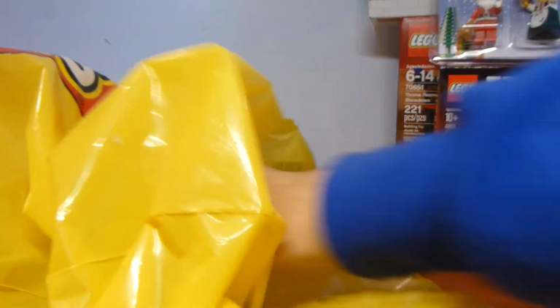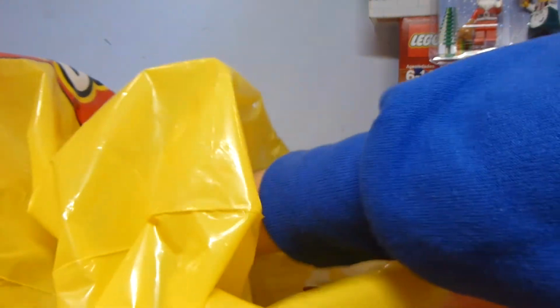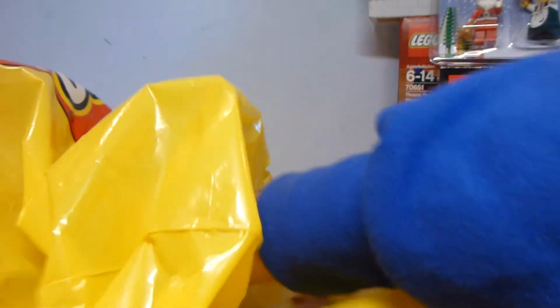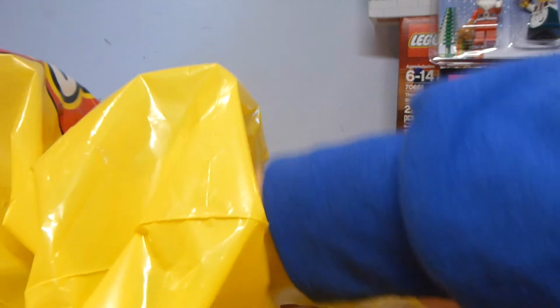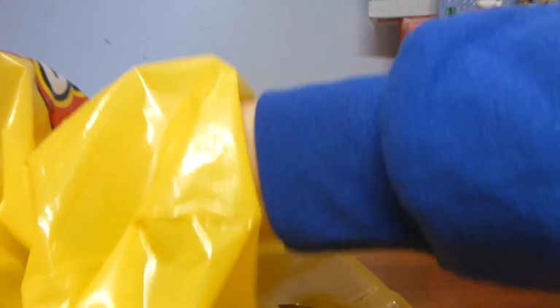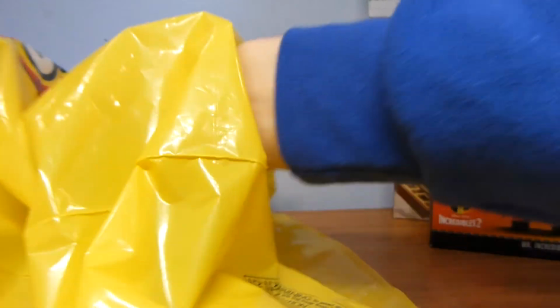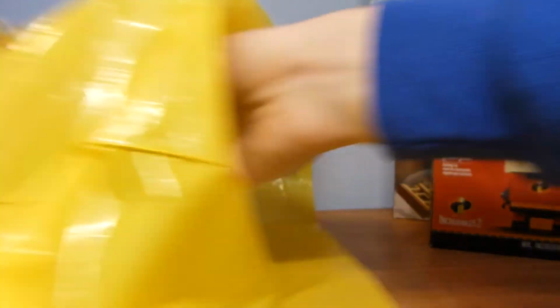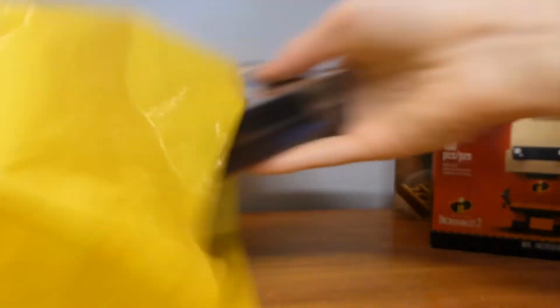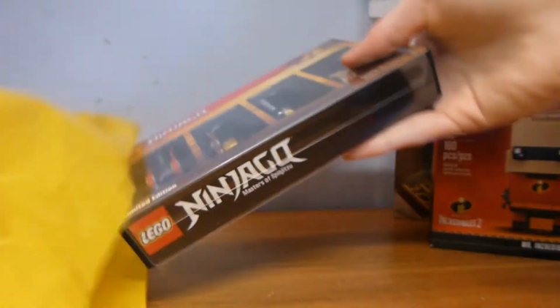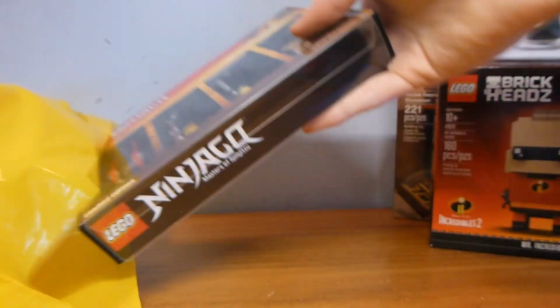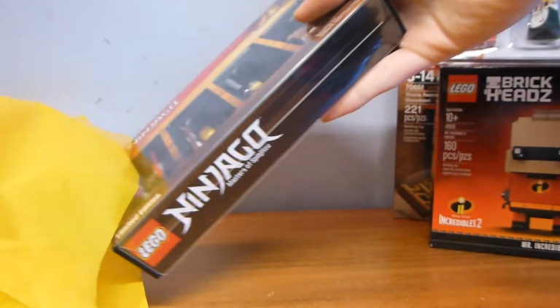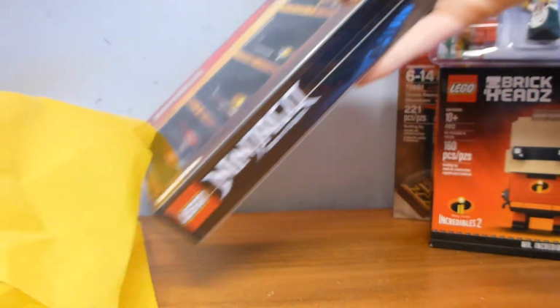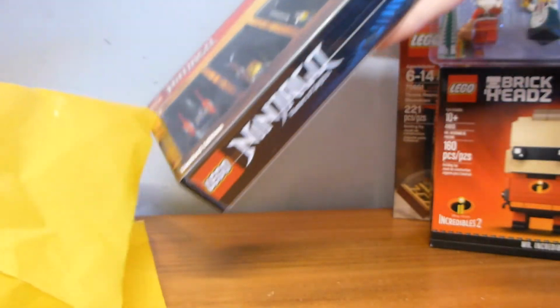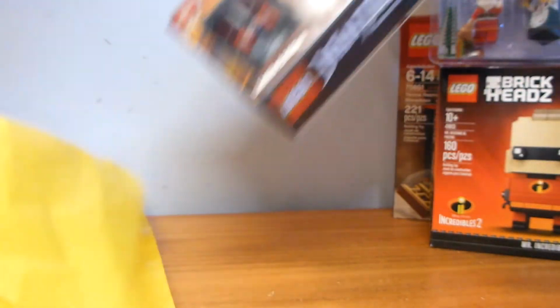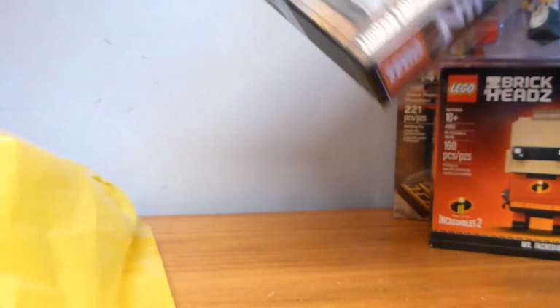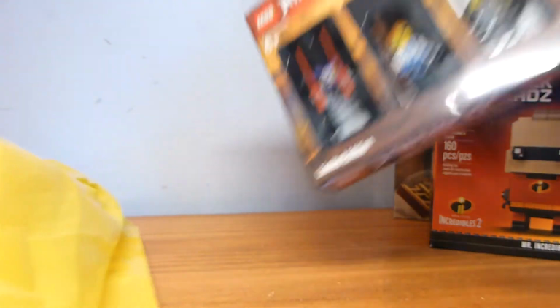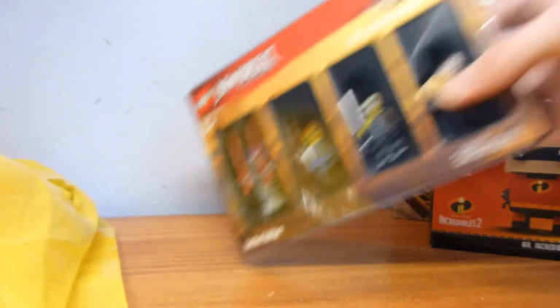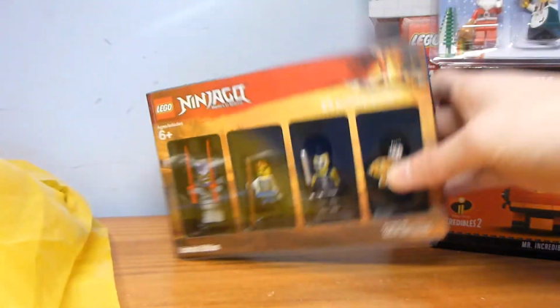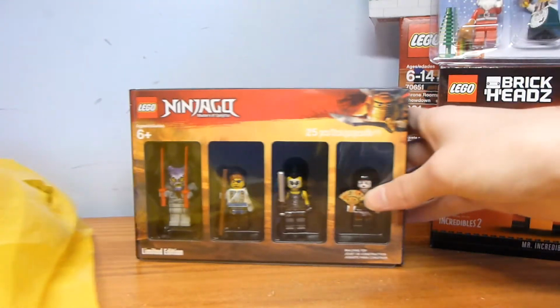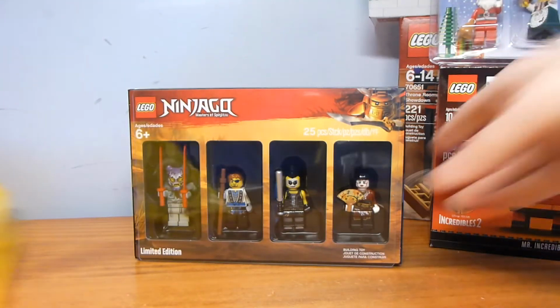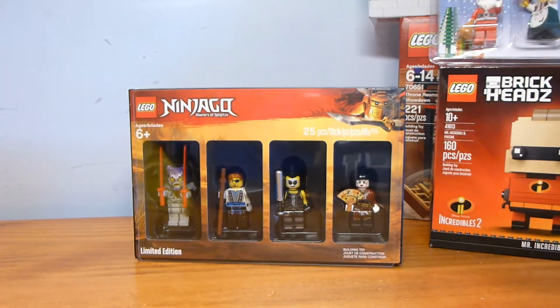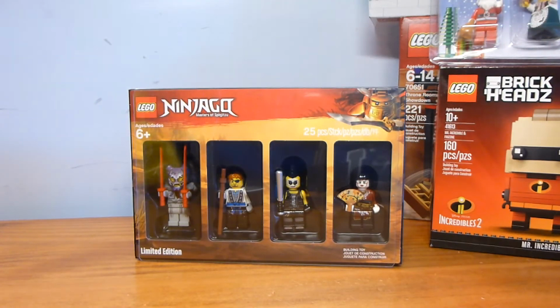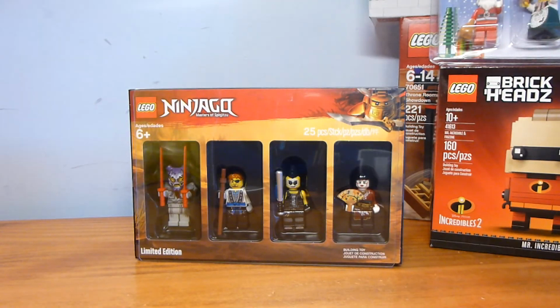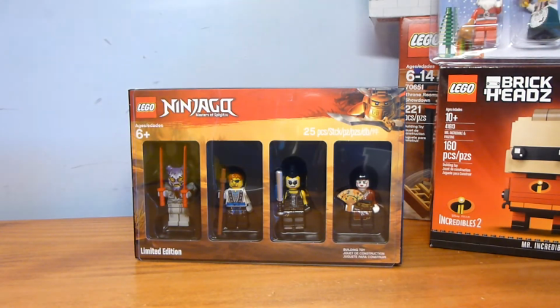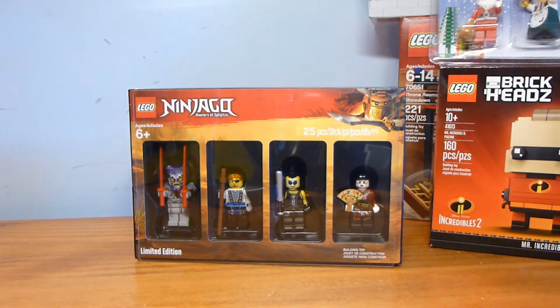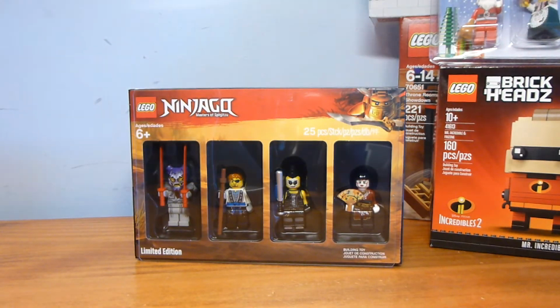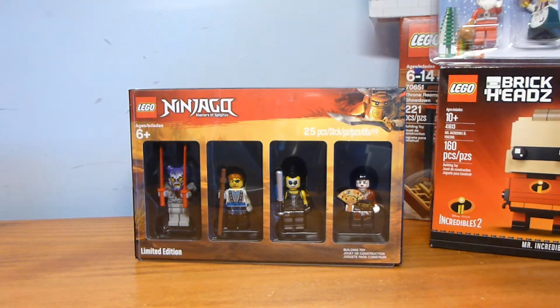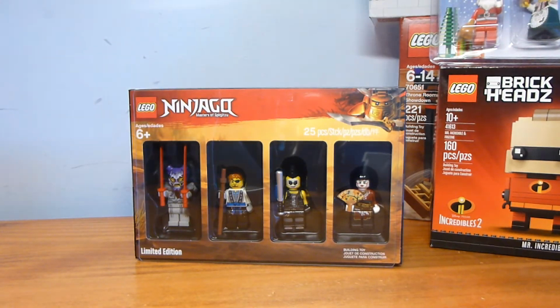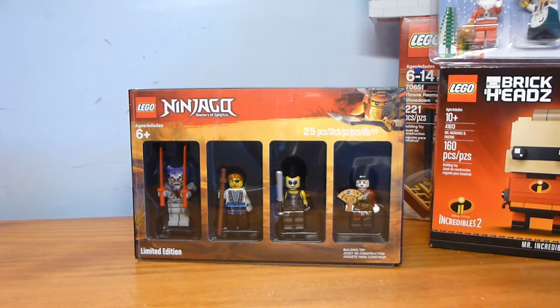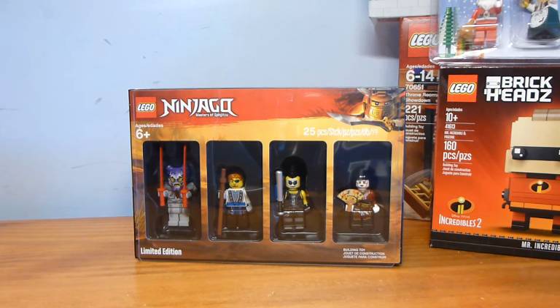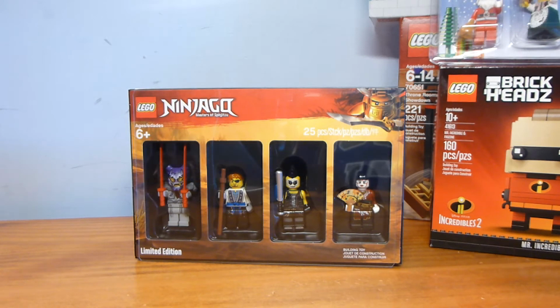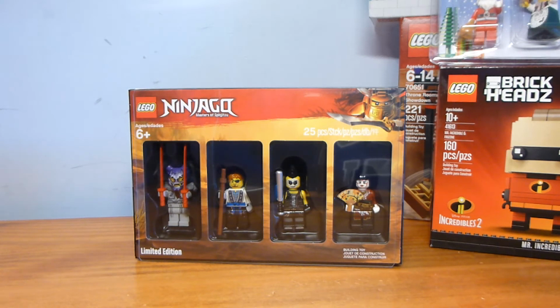And obviously all of this was an effort to get the Ninjago Bricktober set.